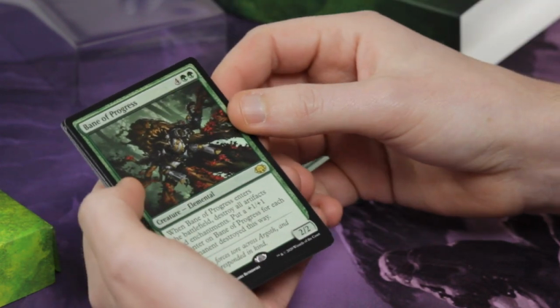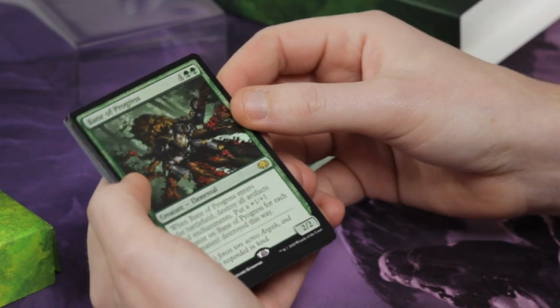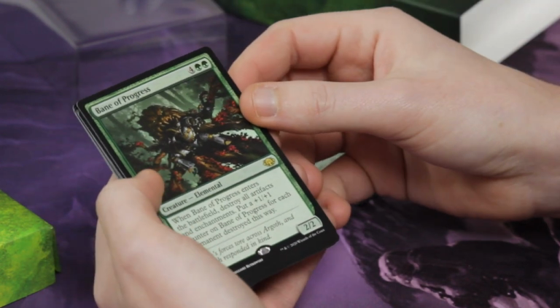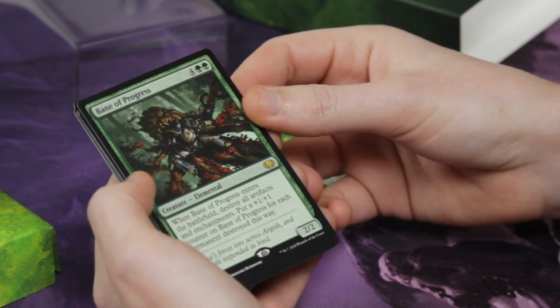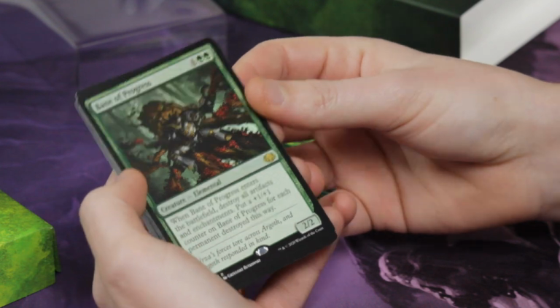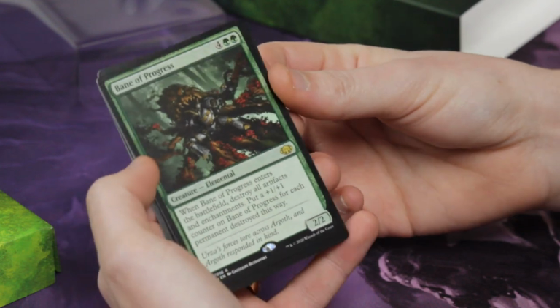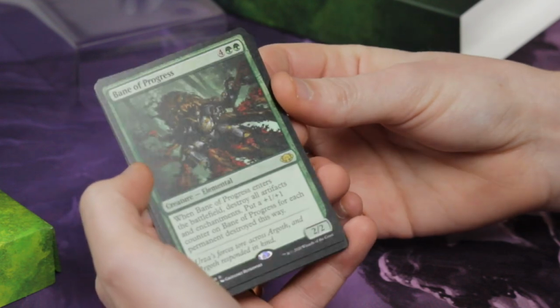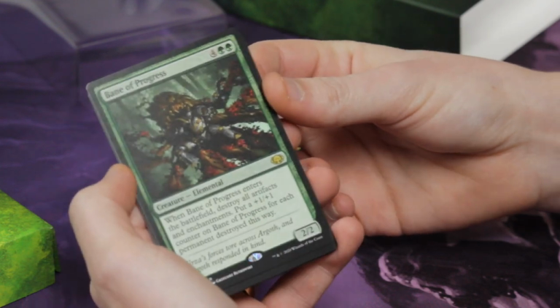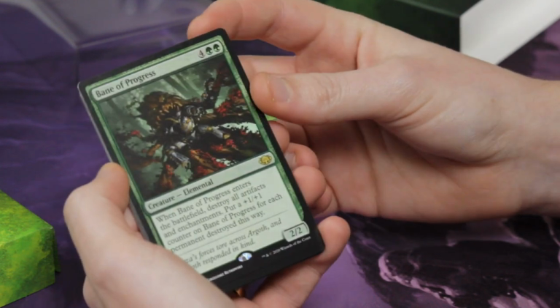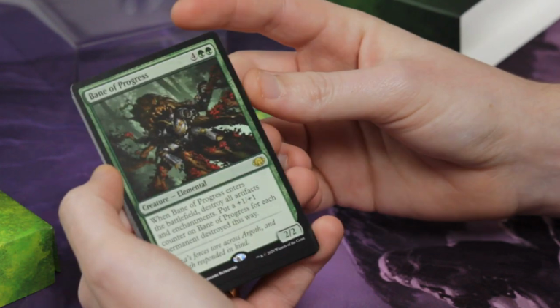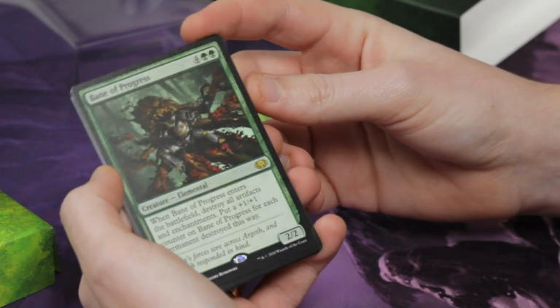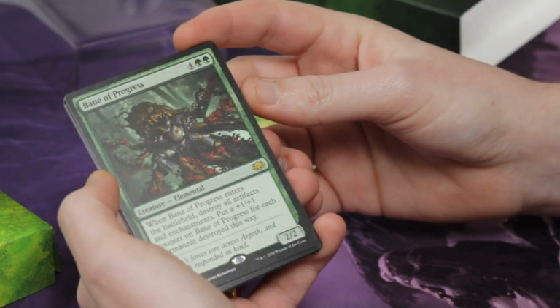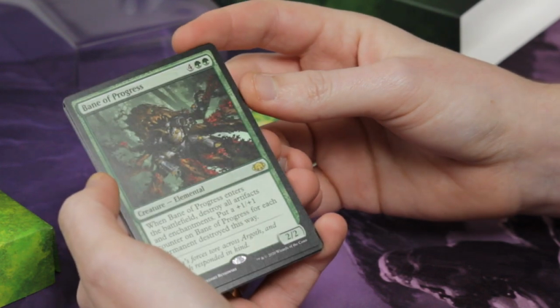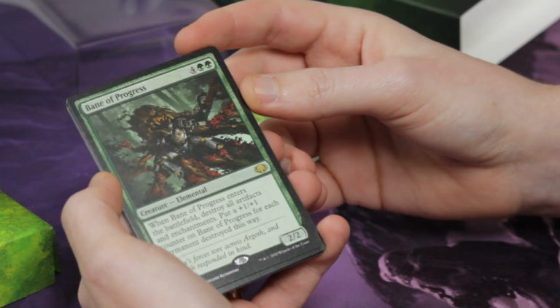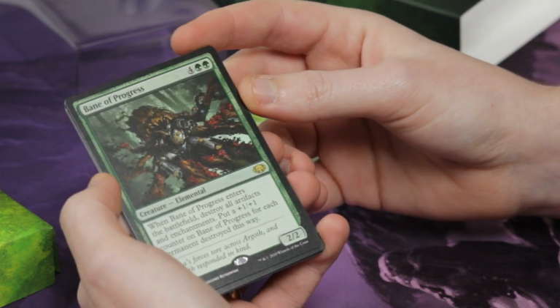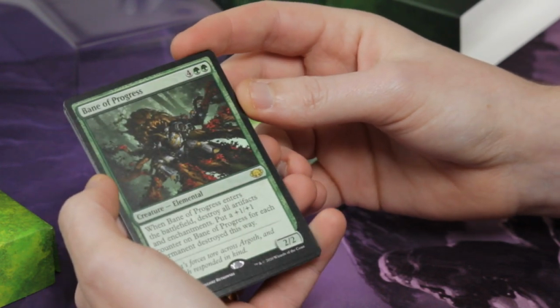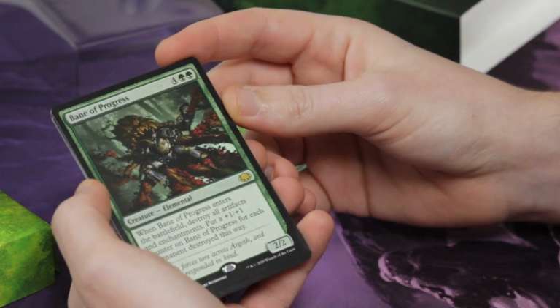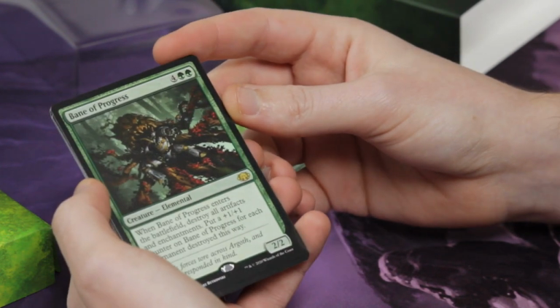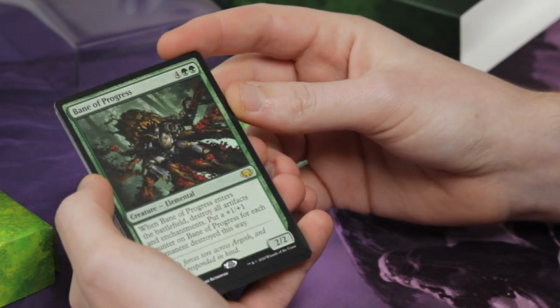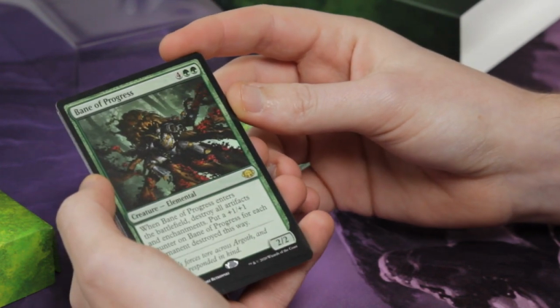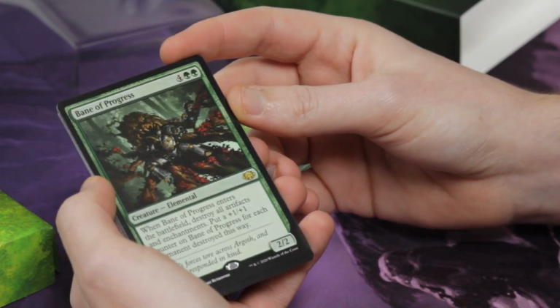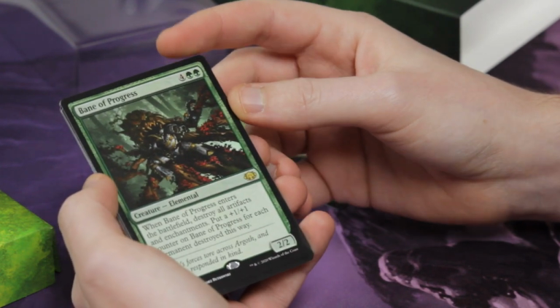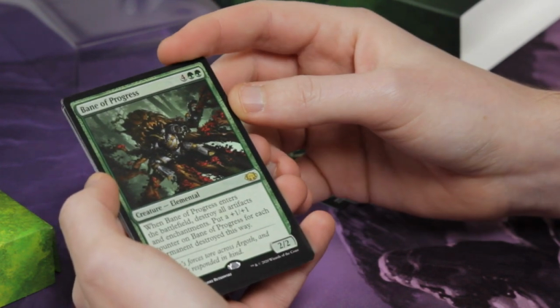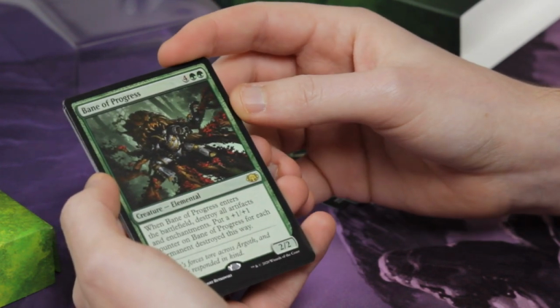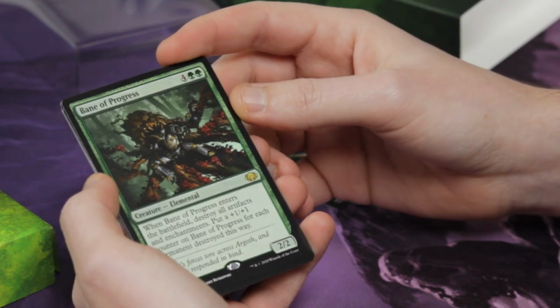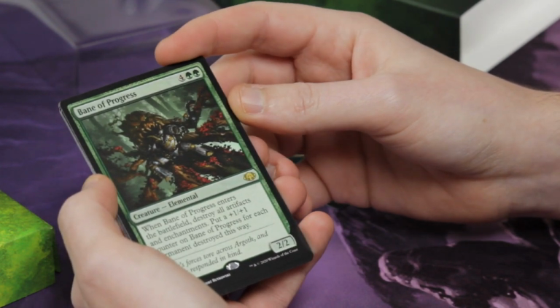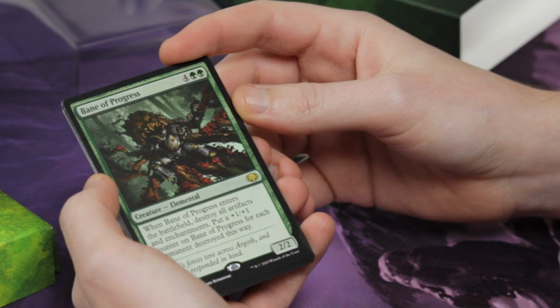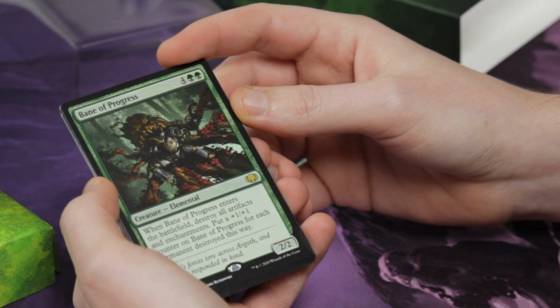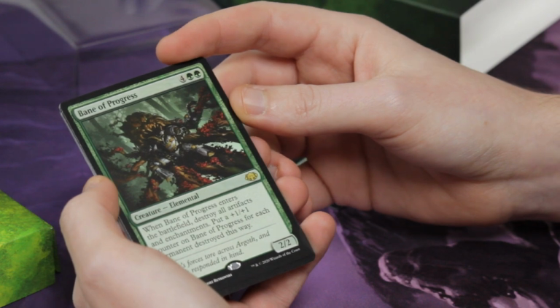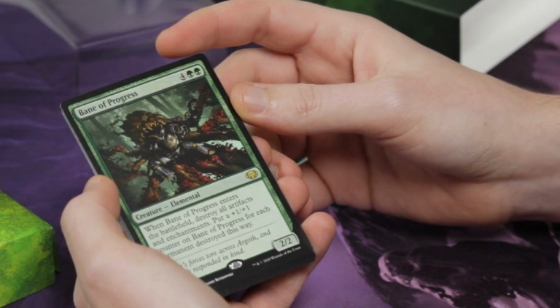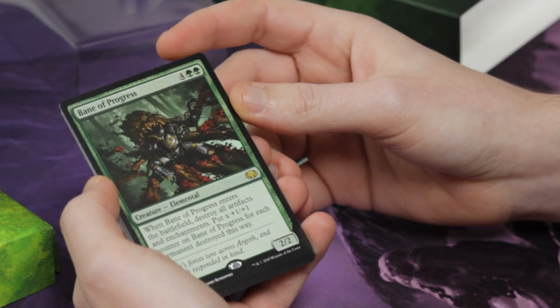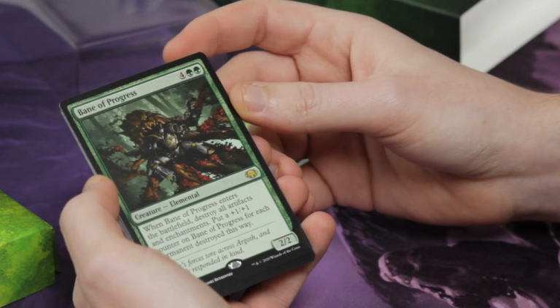And then we've got Bane of Progress — great for just blowing up all of the artifacts and enchantments.